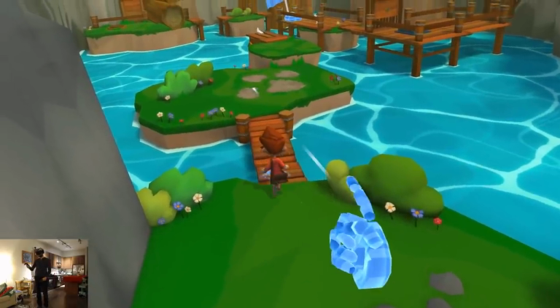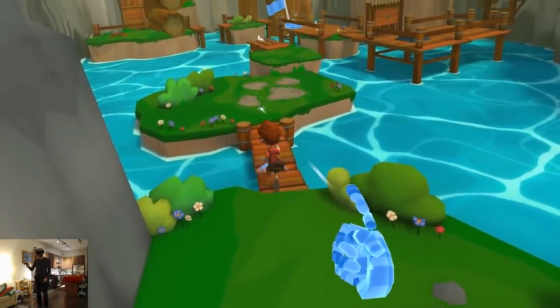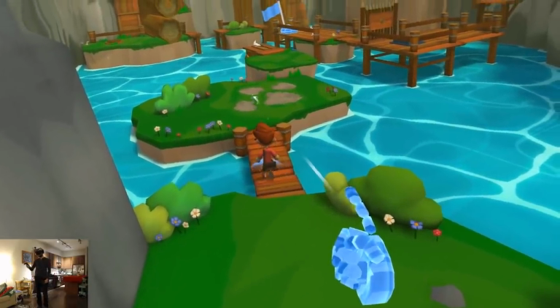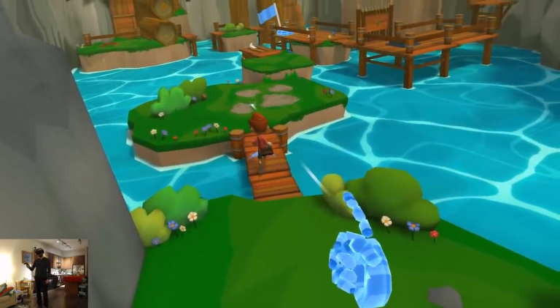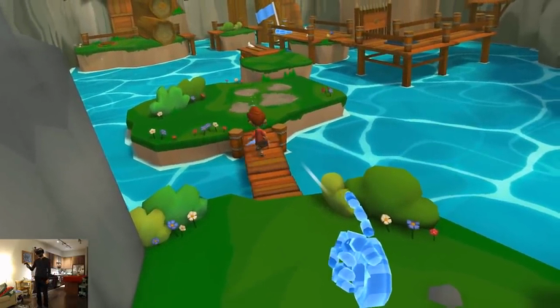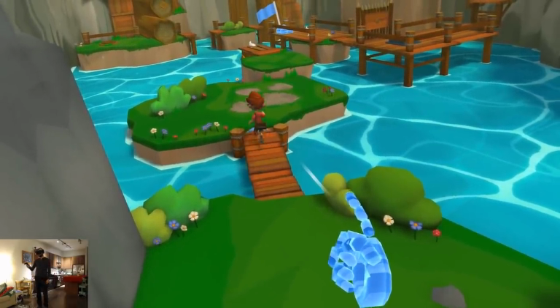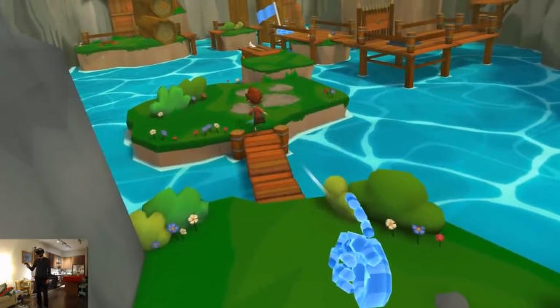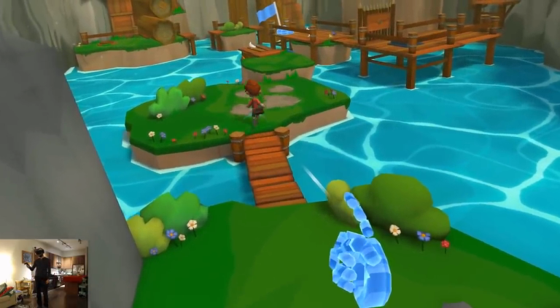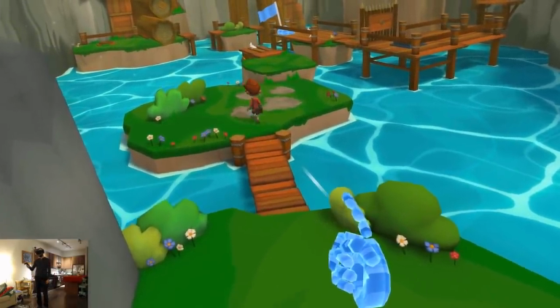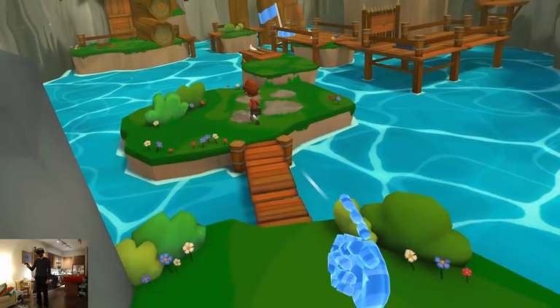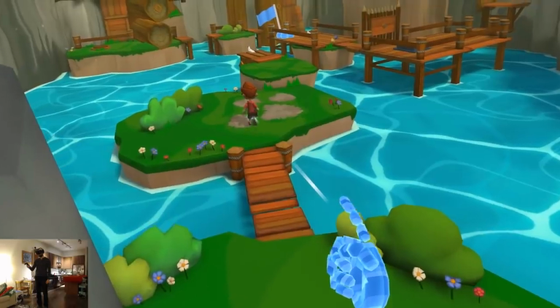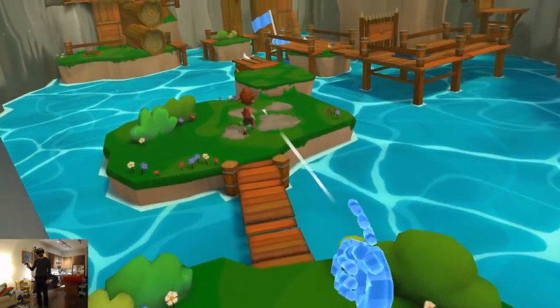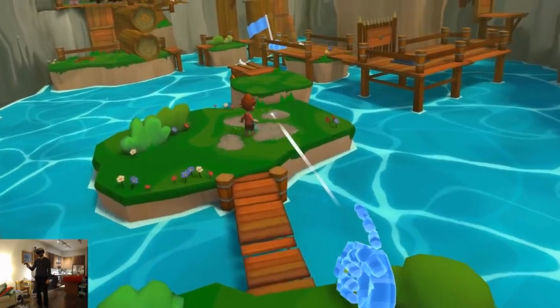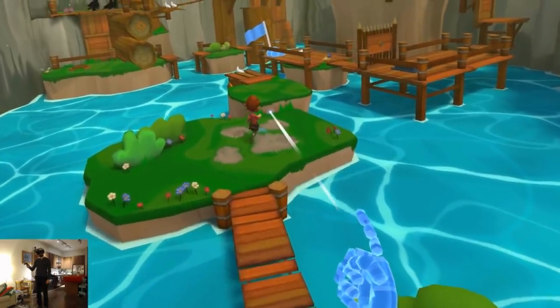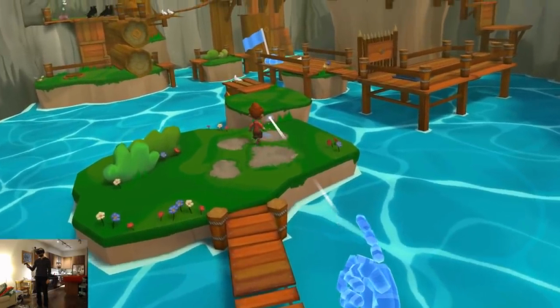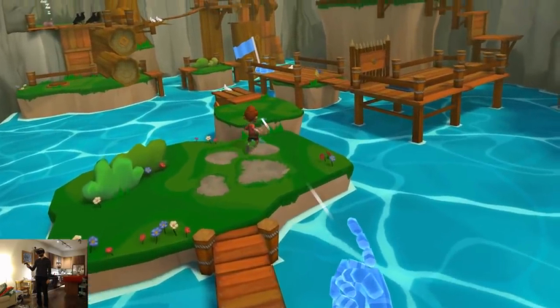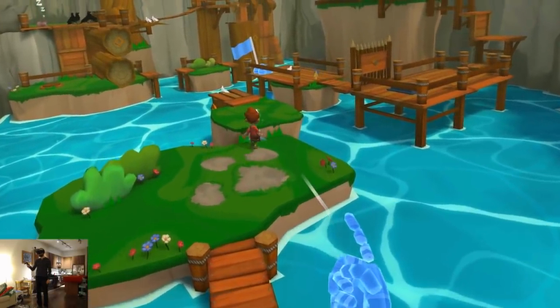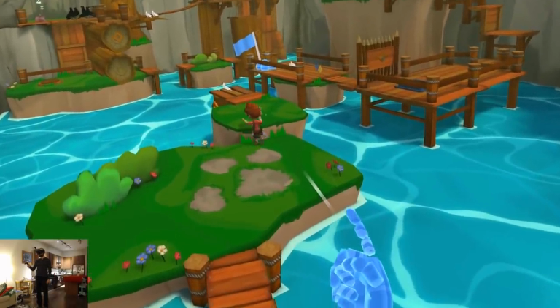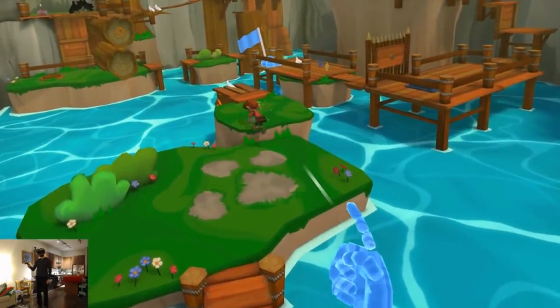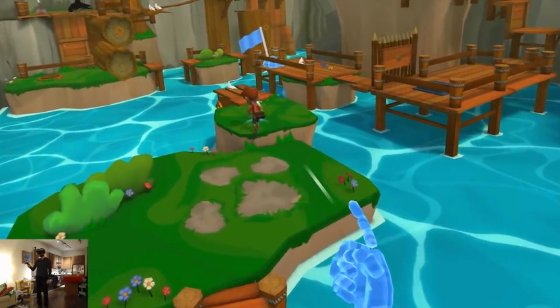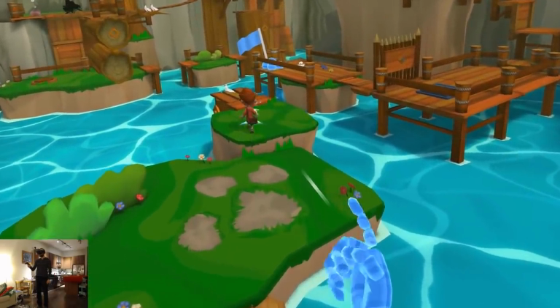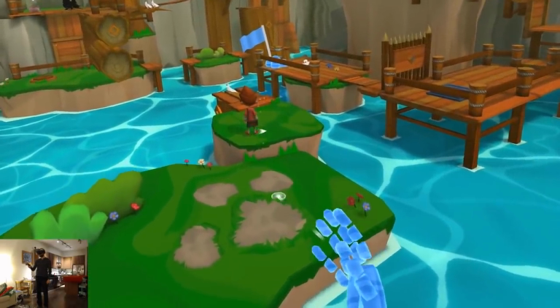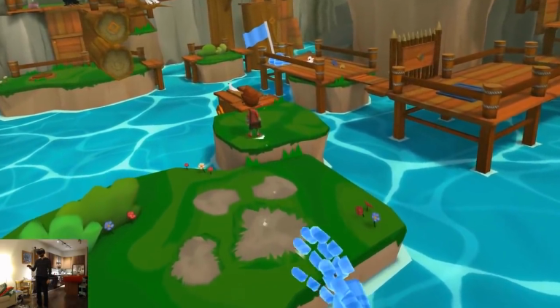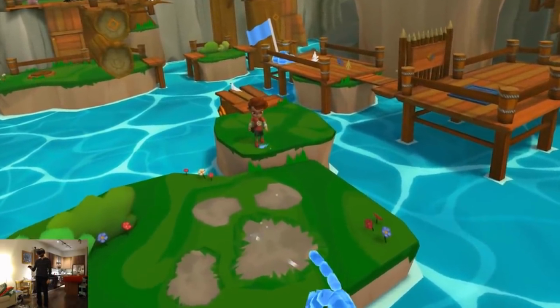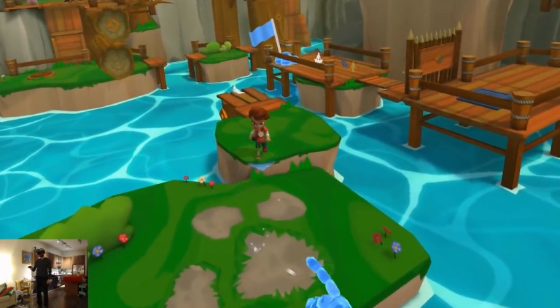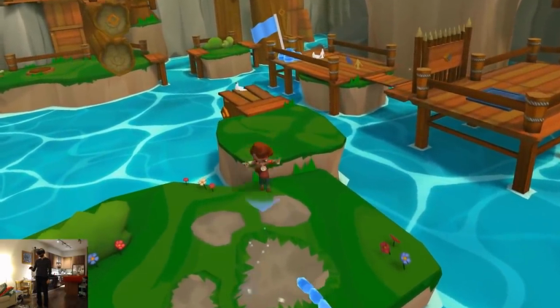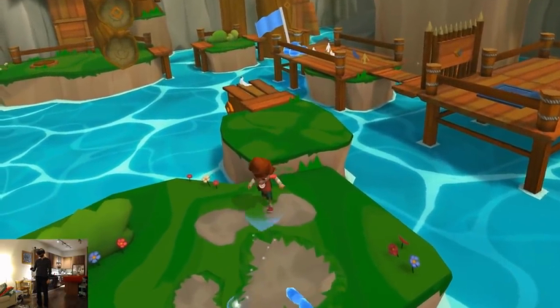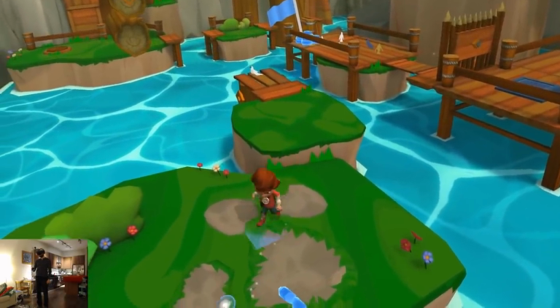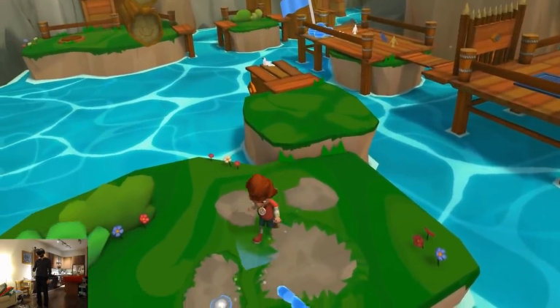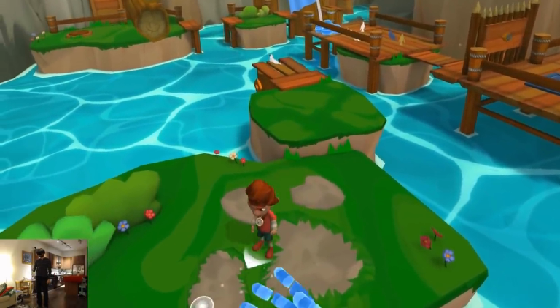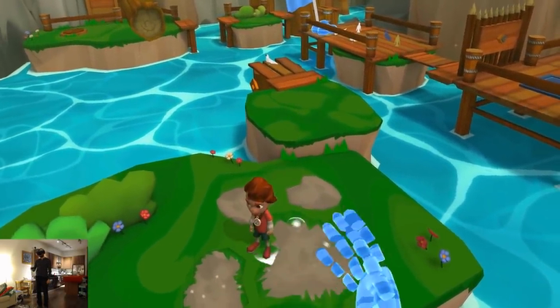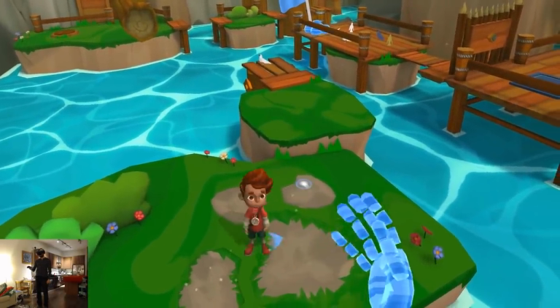Along Together is a miniature puzzle platformer where a kid has lost their dog and you're a giant who's helping them along the way.